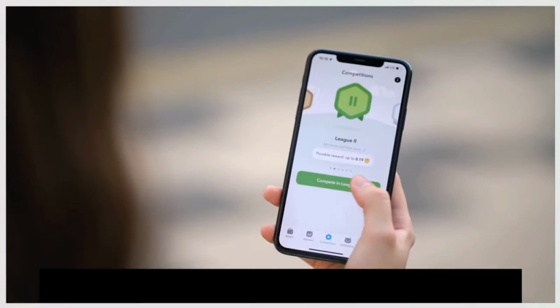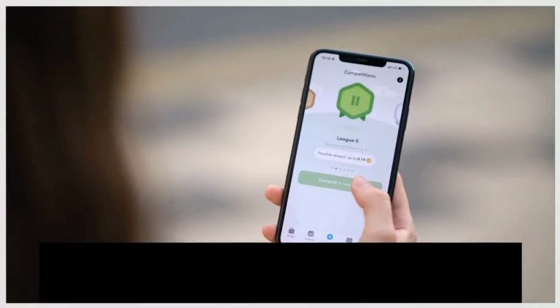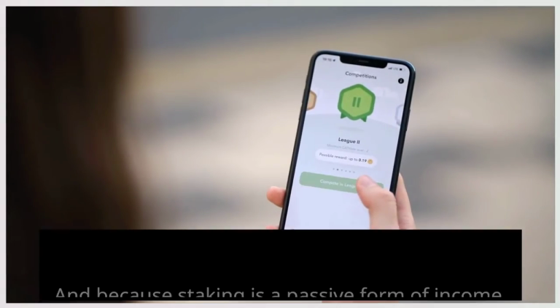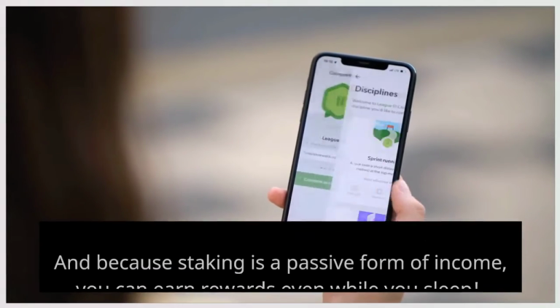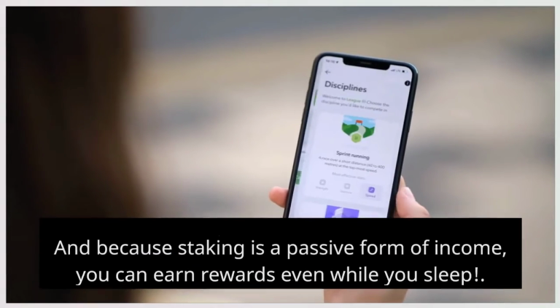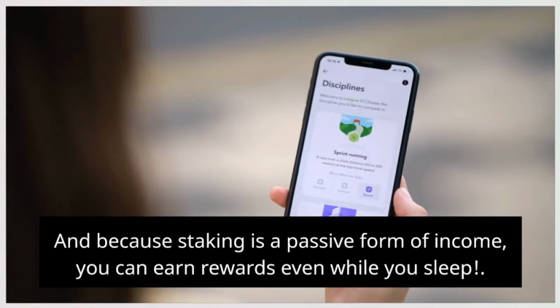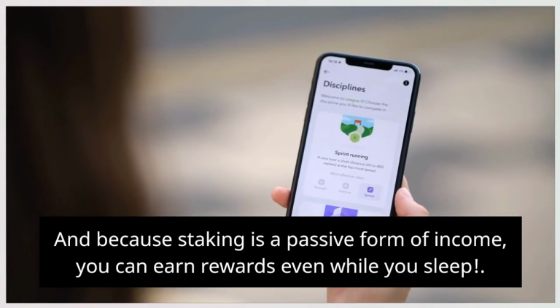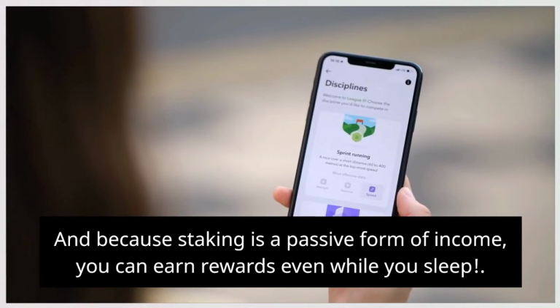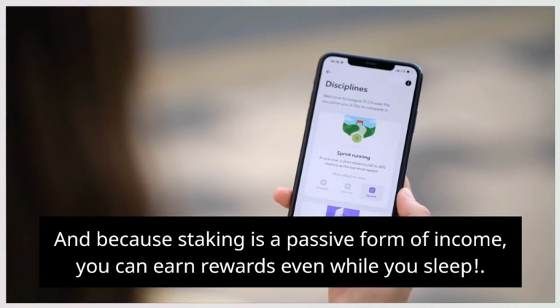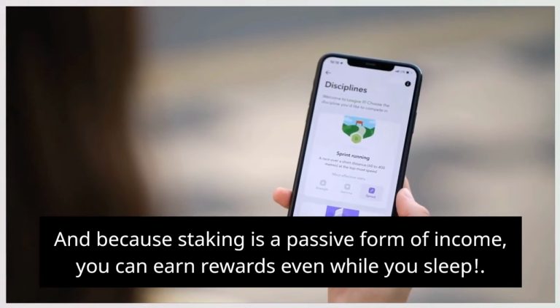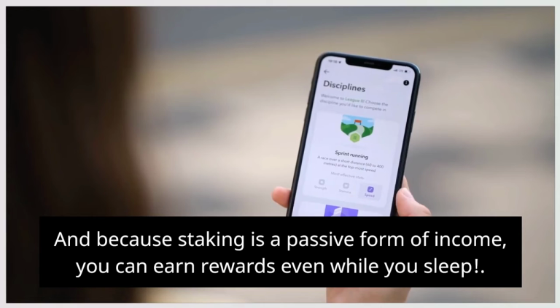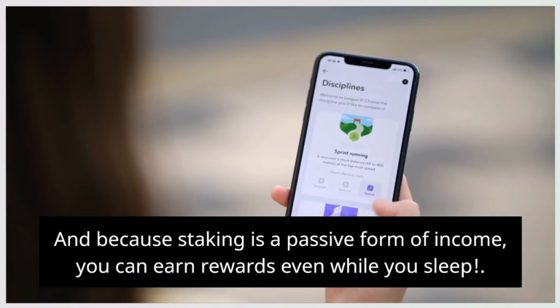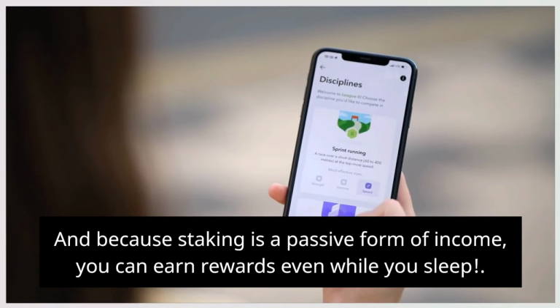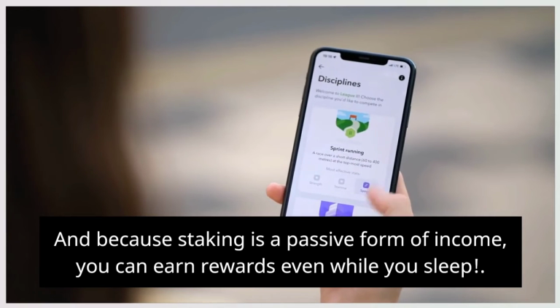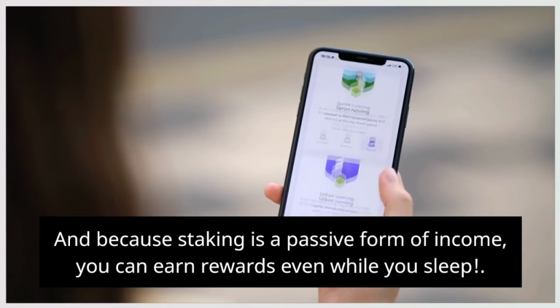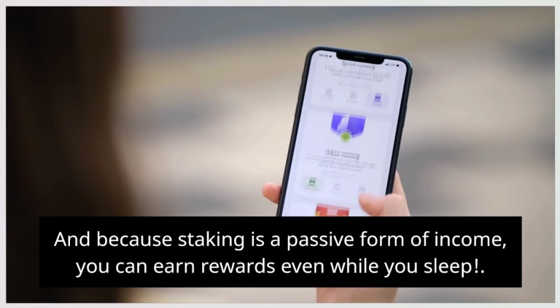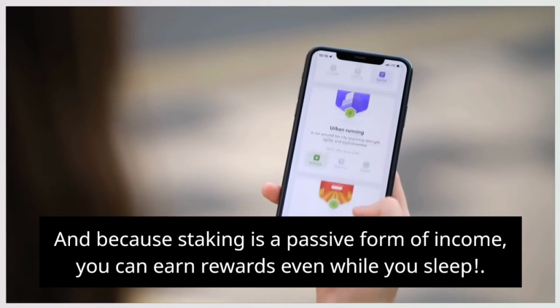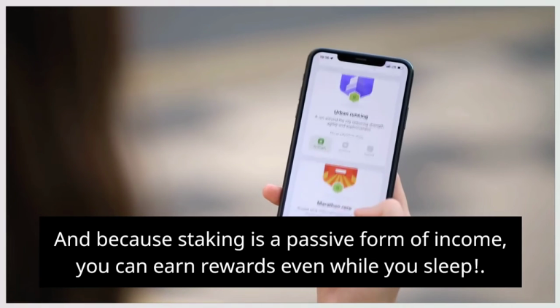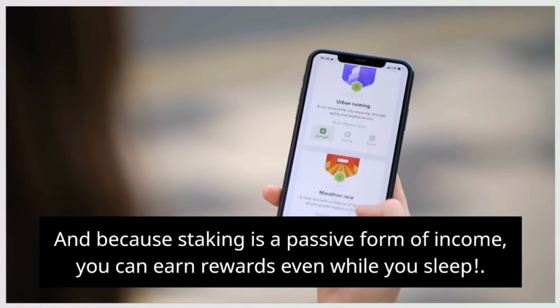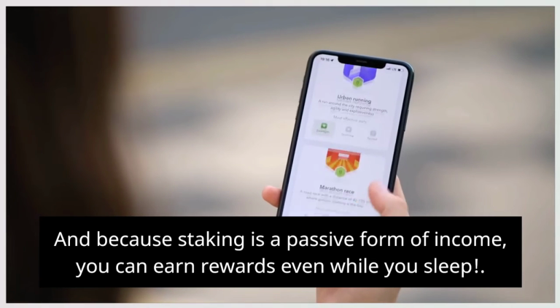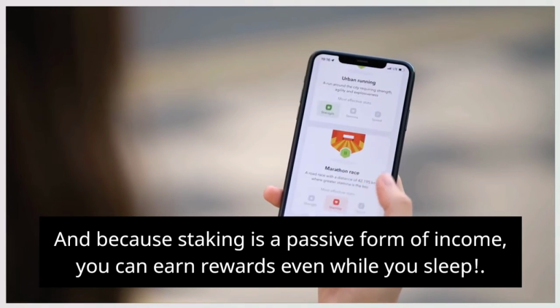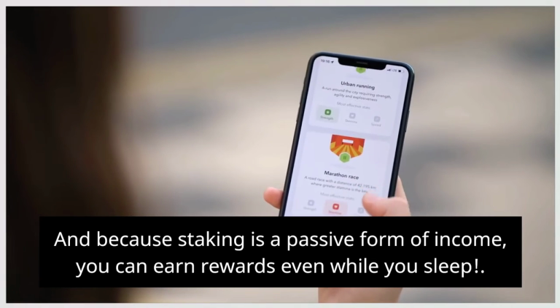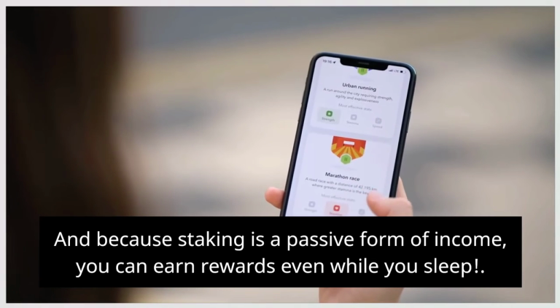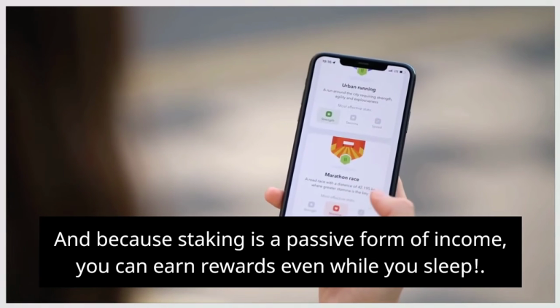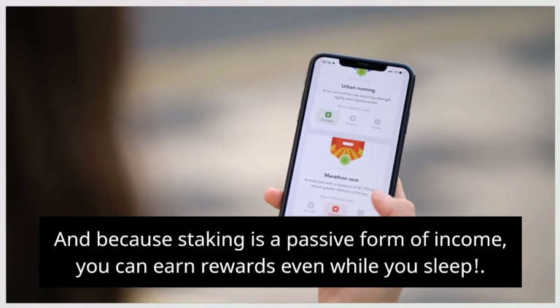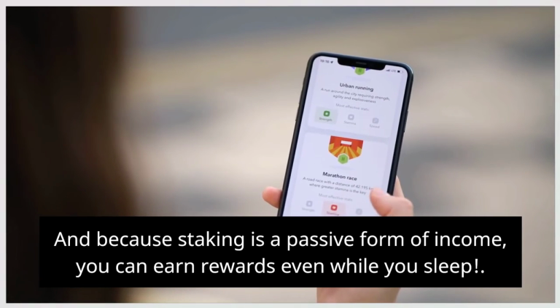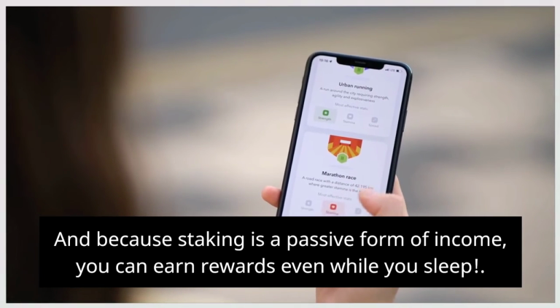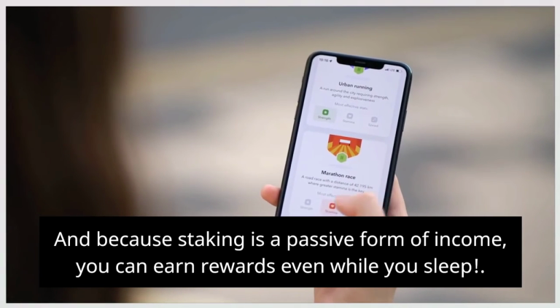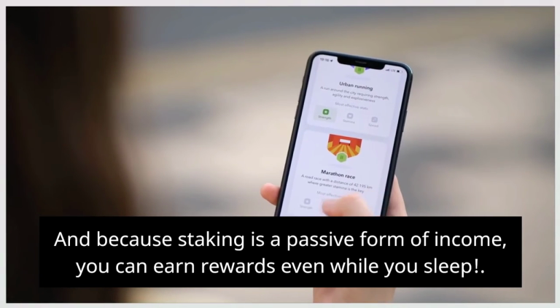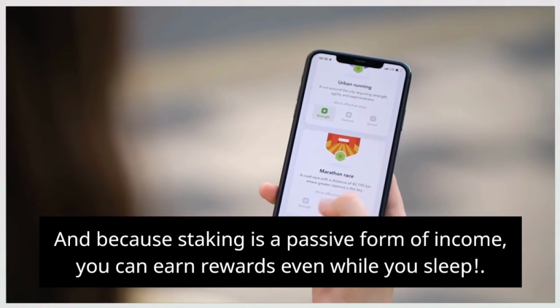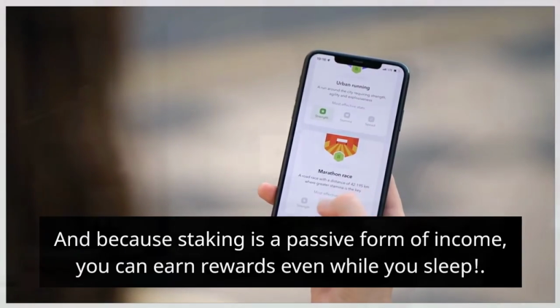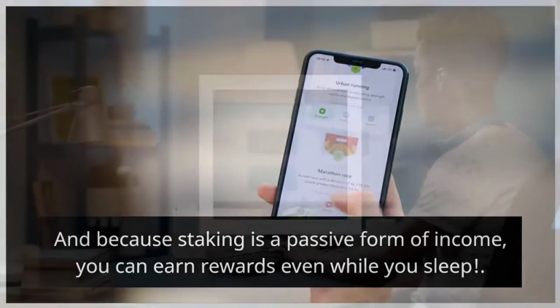And because staking is a passive form of income, you can earn rewards even while you sleep.